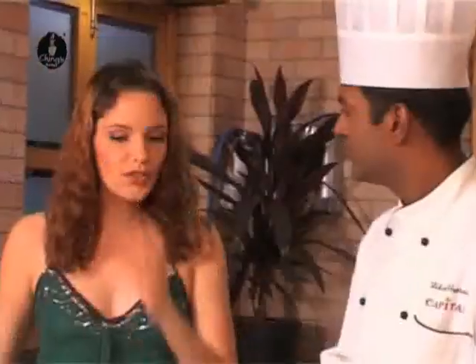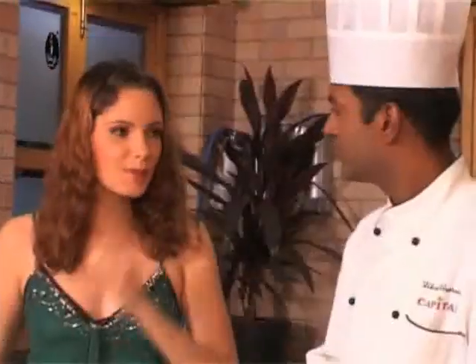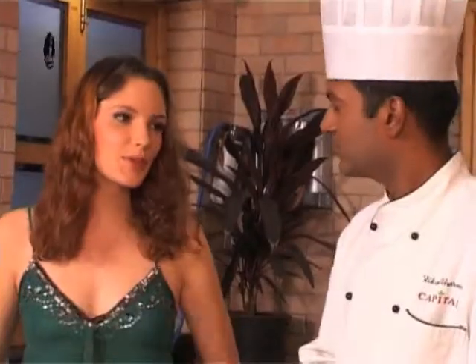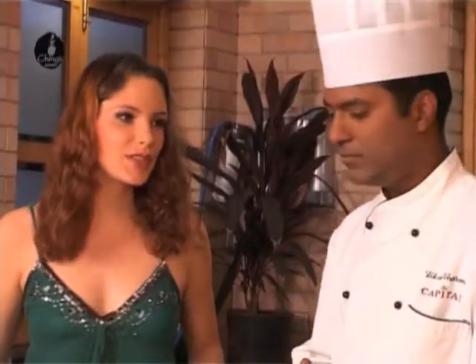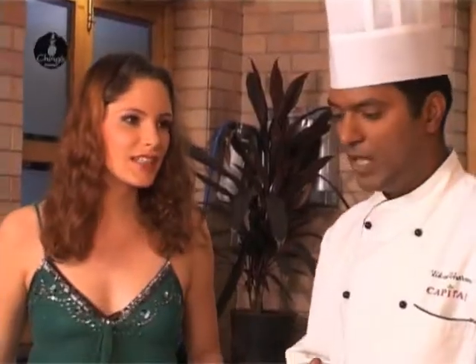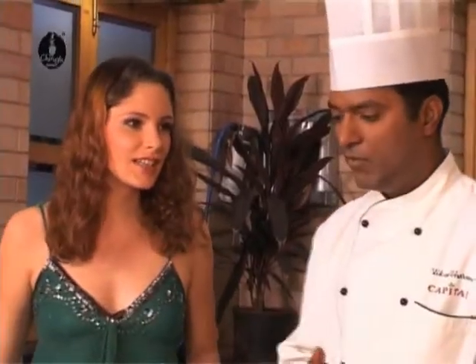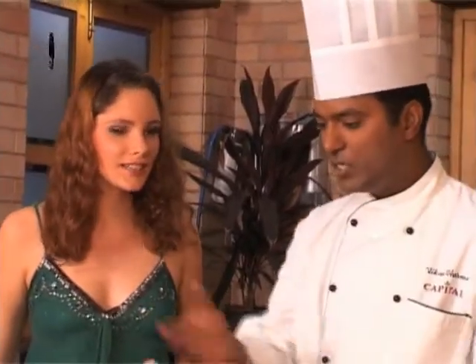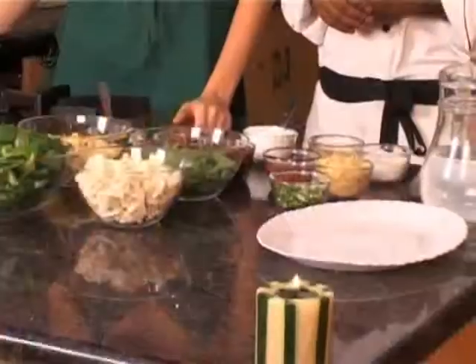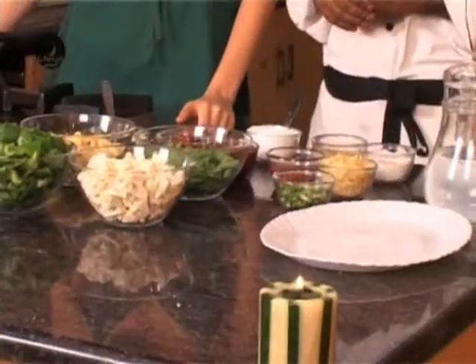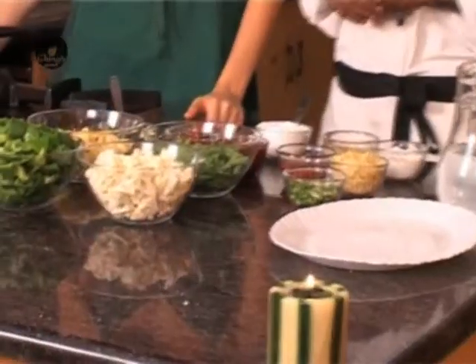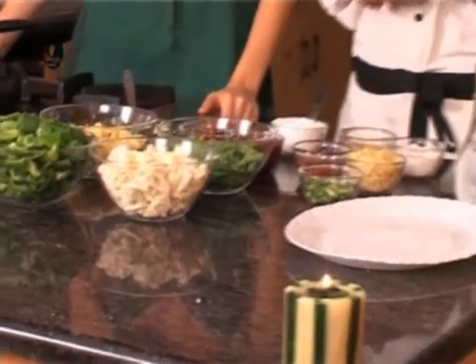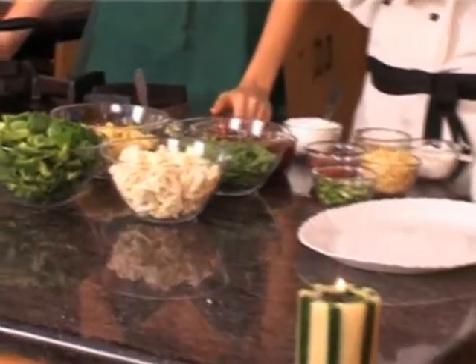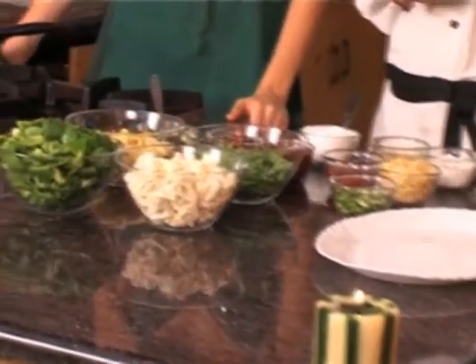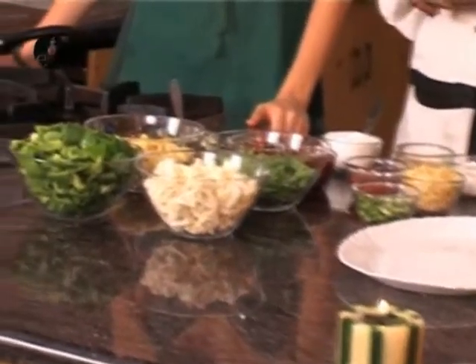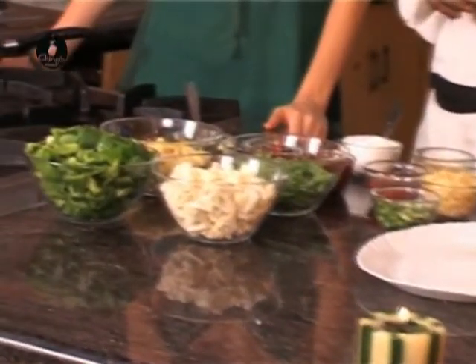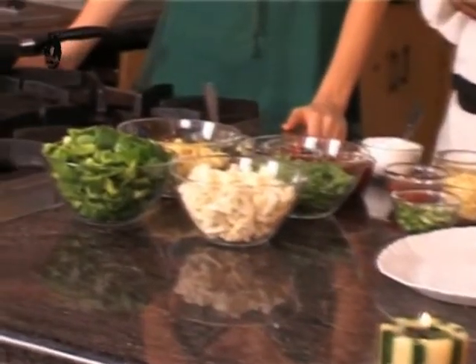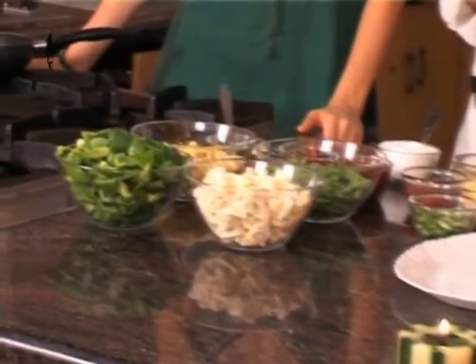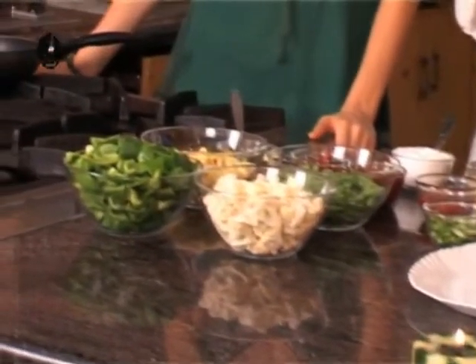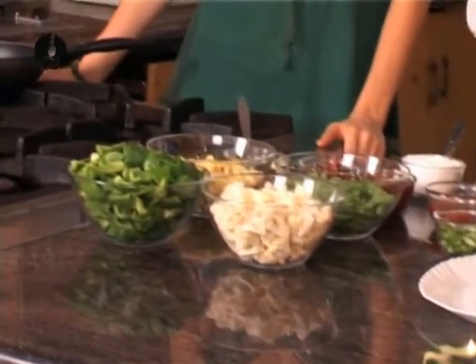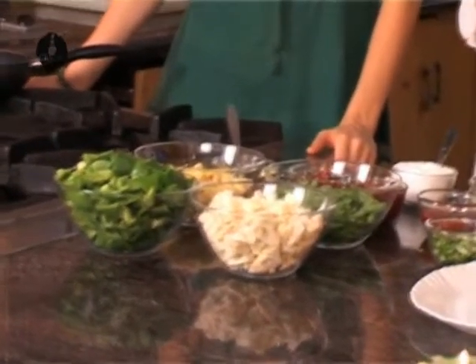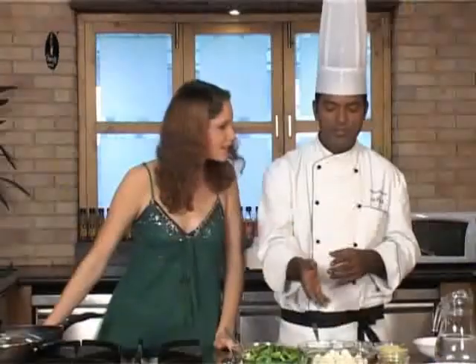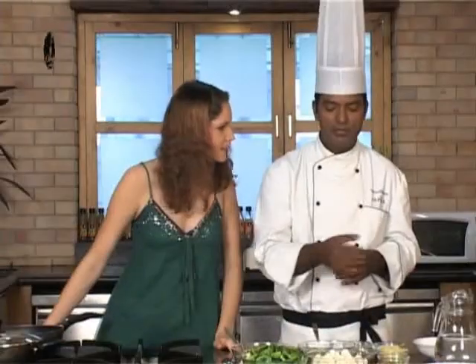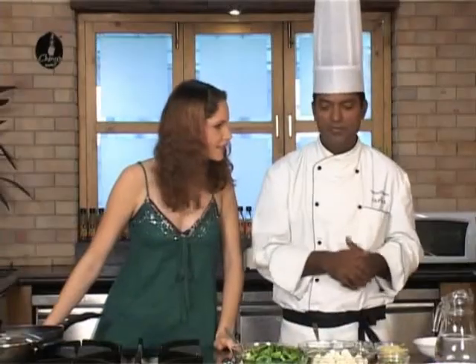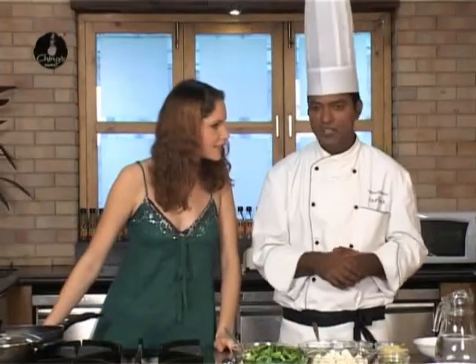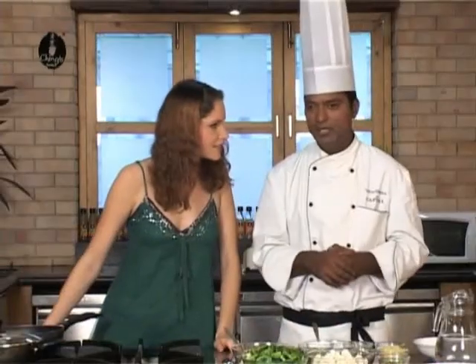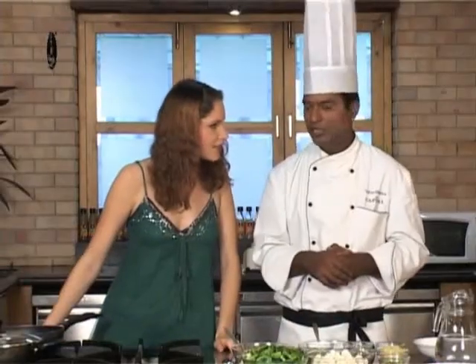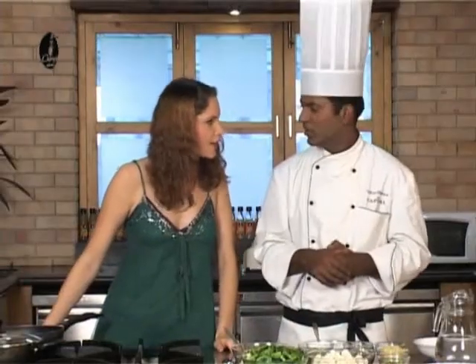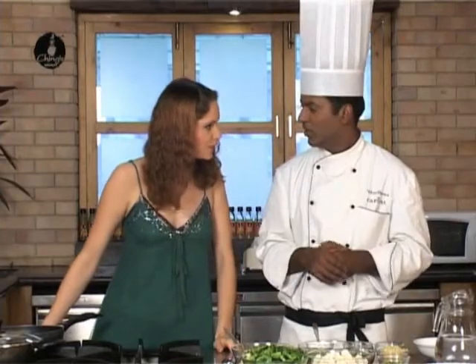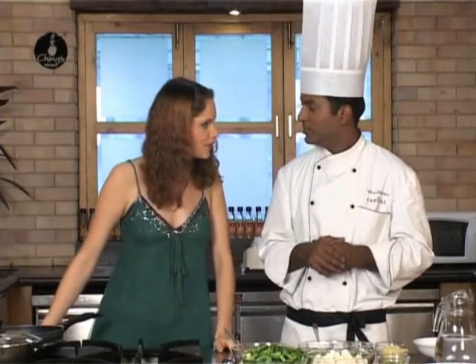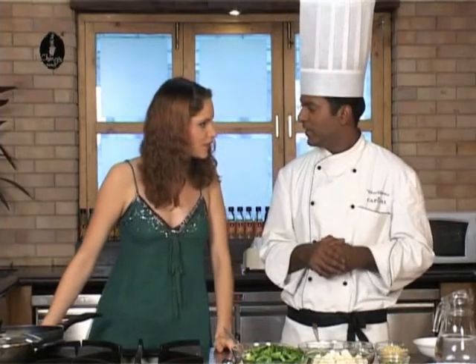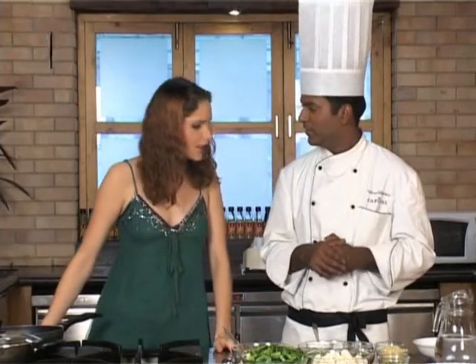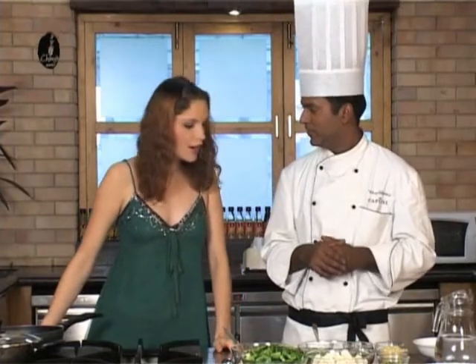Which vegetables are we using today? We are using some capsicum, some cauliflower, some baby corn, some French beans and spring onion too.